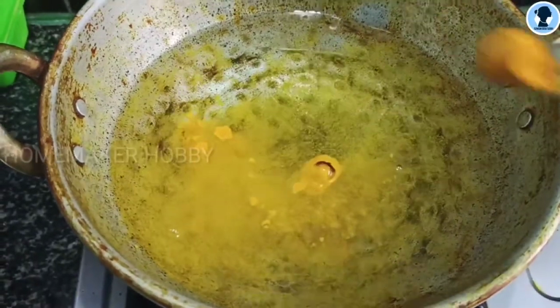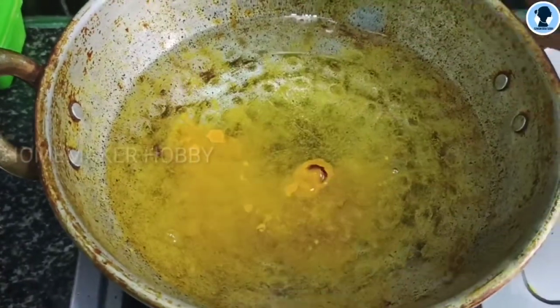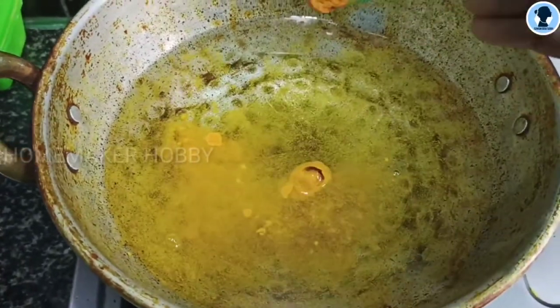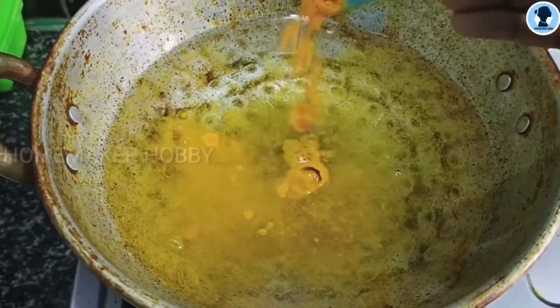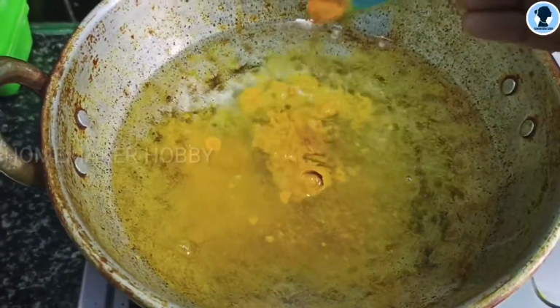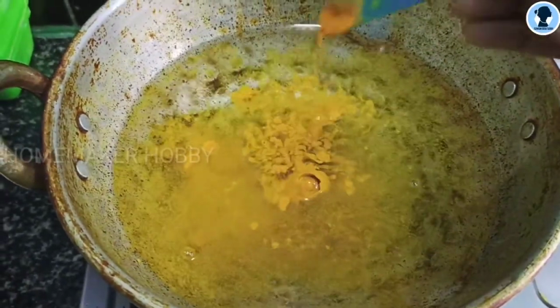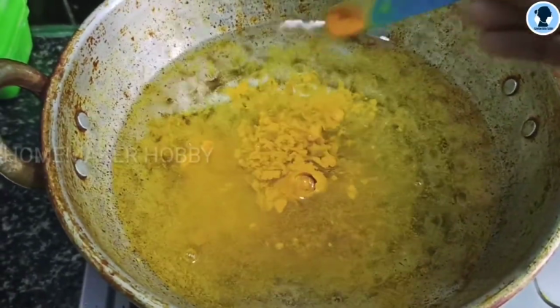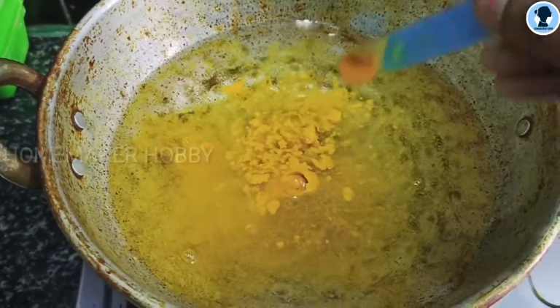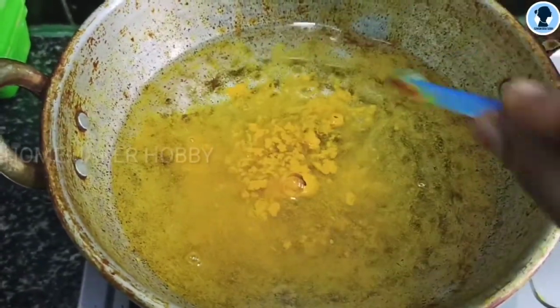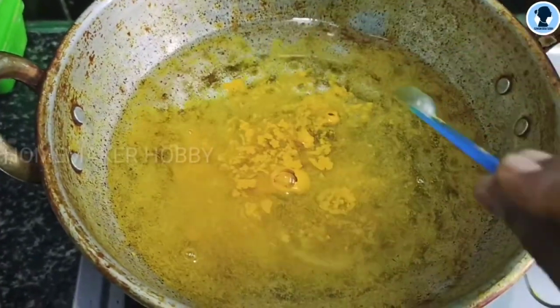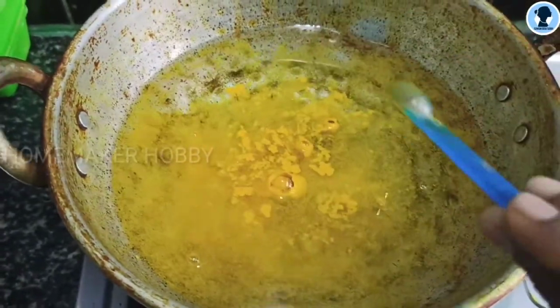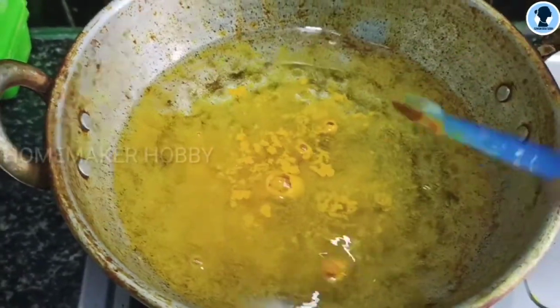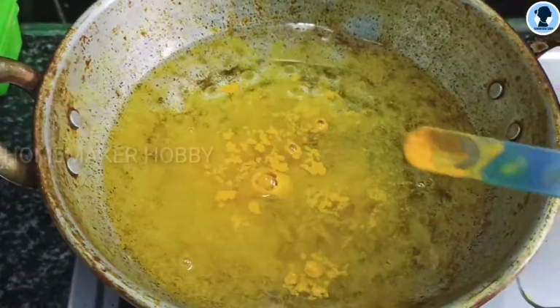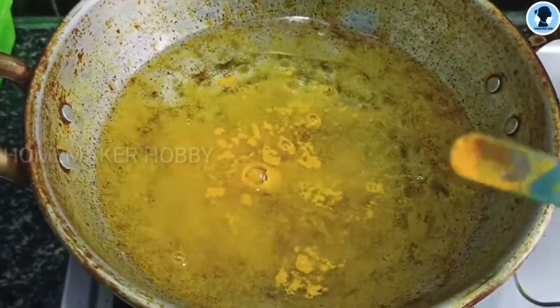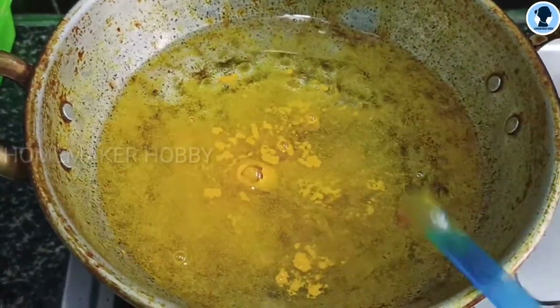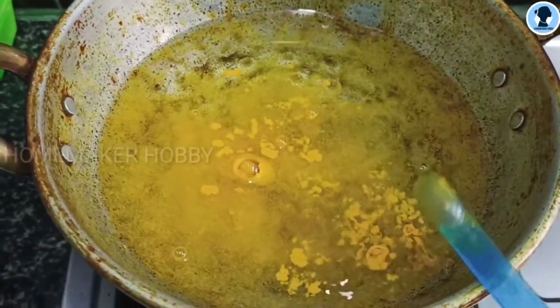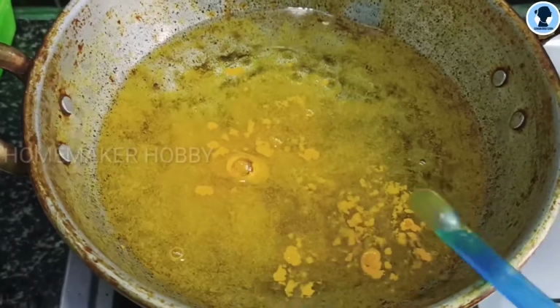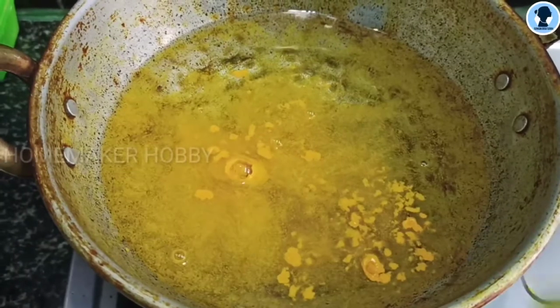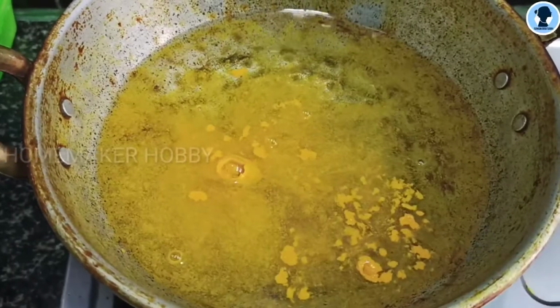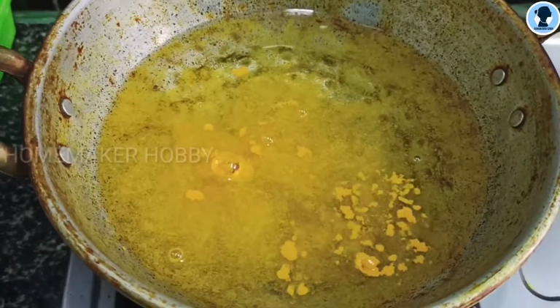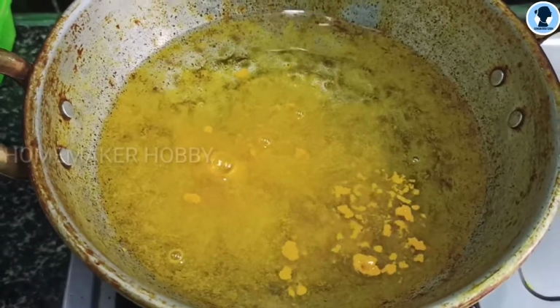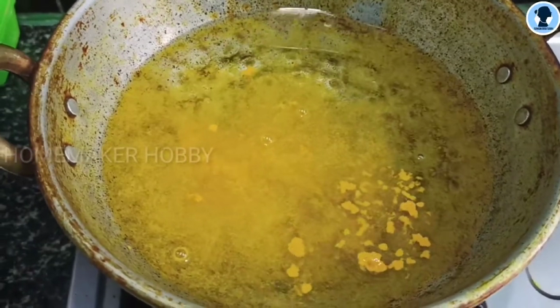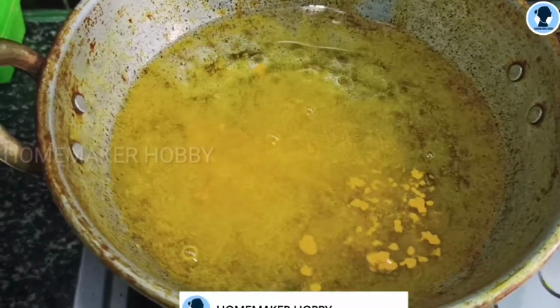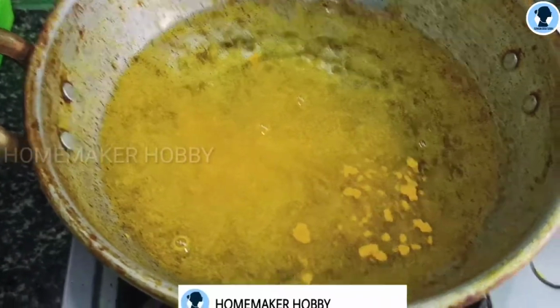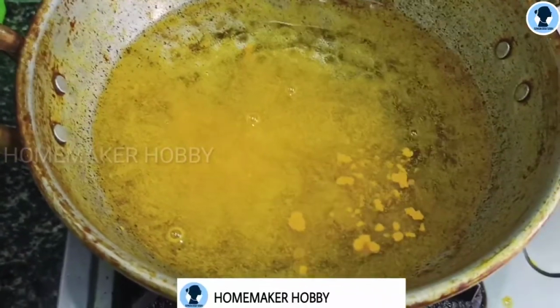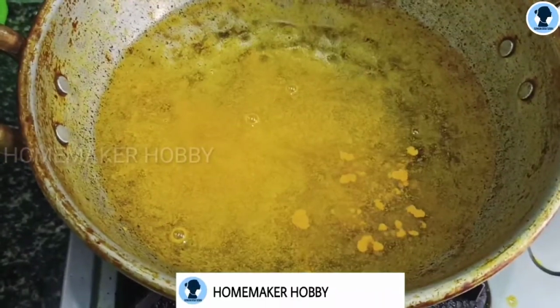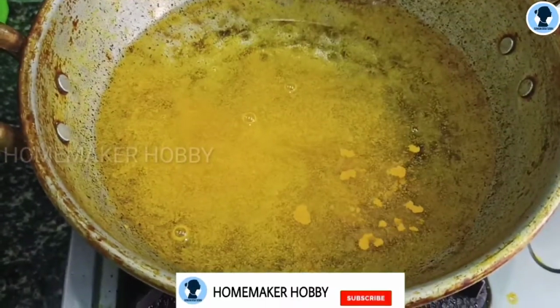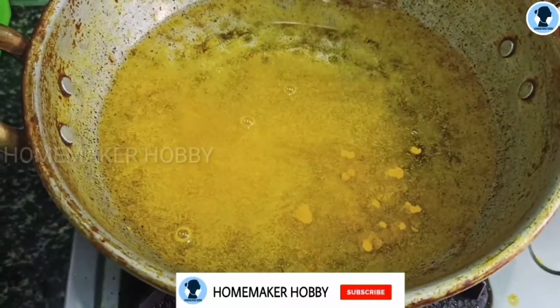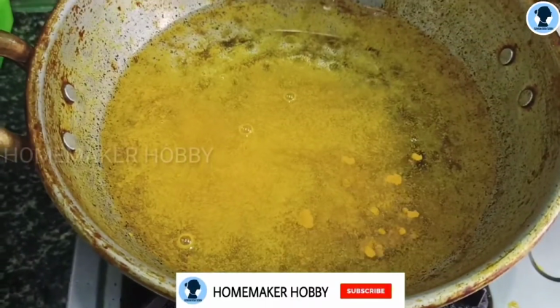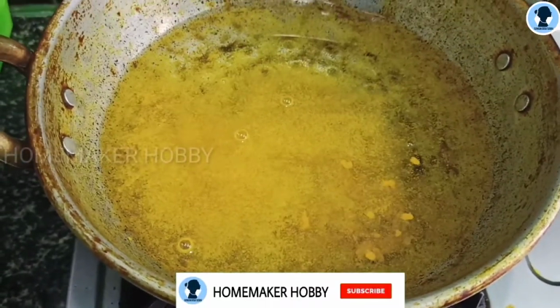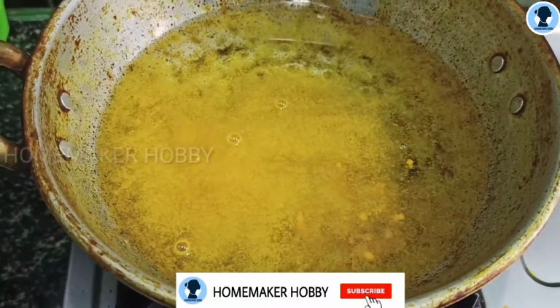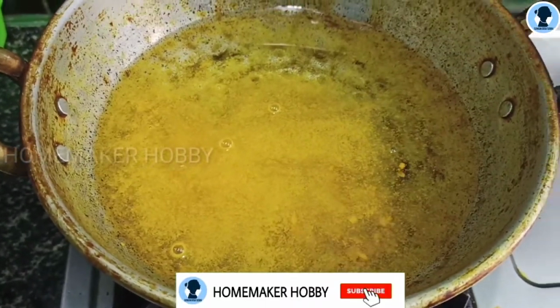First, I am going to make a full of honey. I am going to make 2 tablespoons of honey.